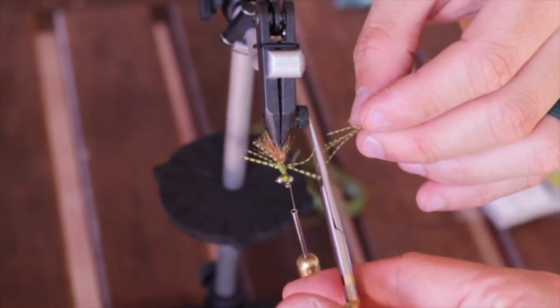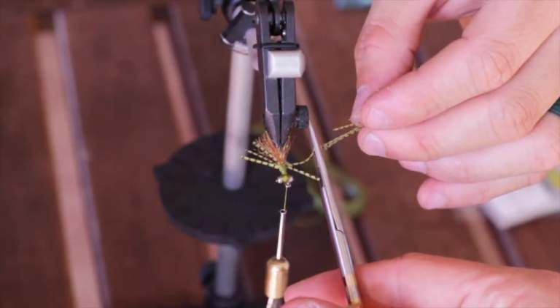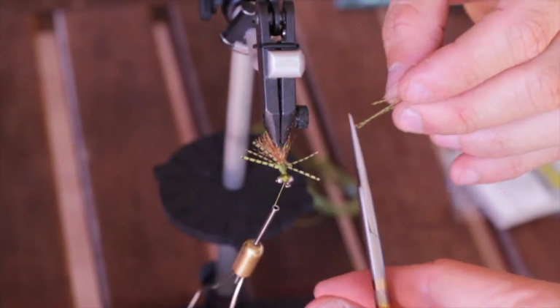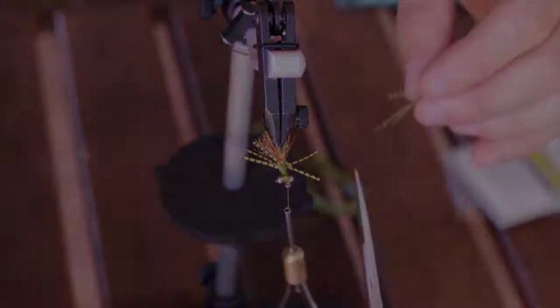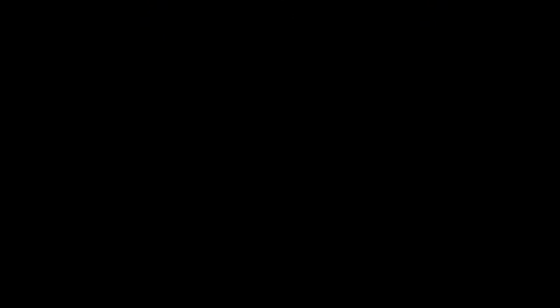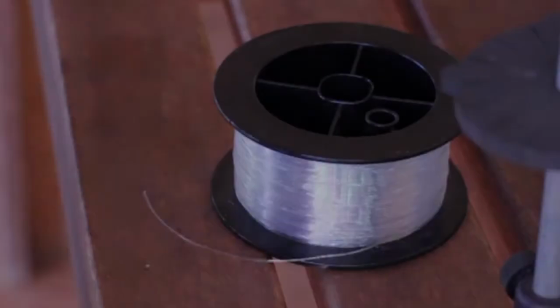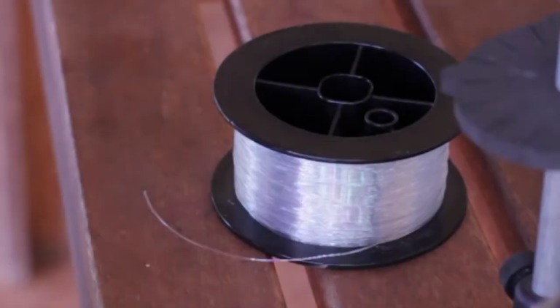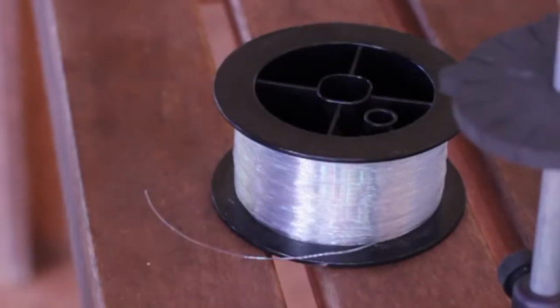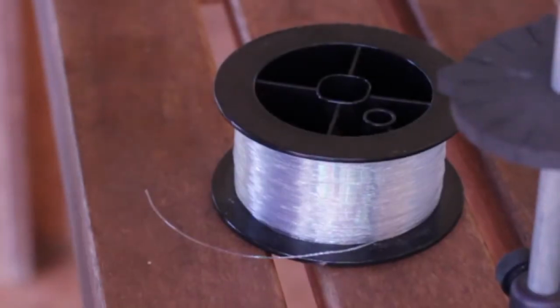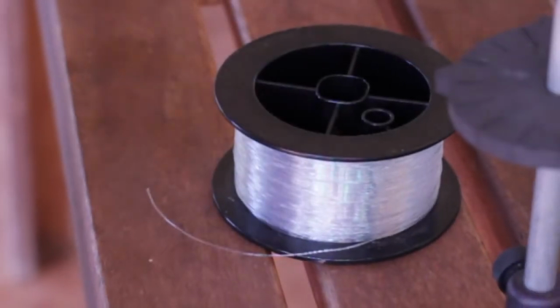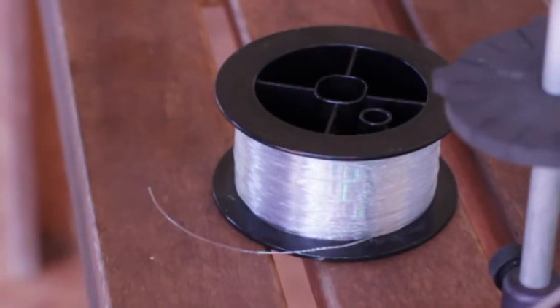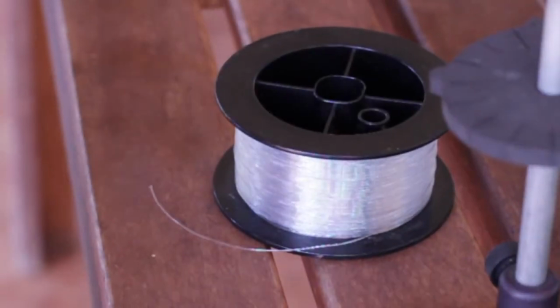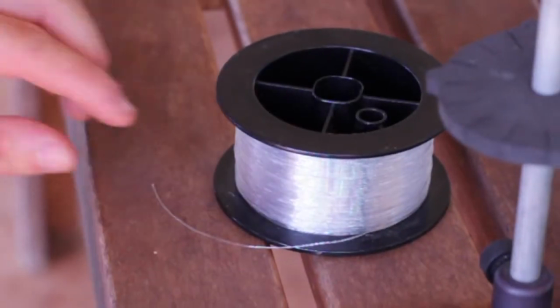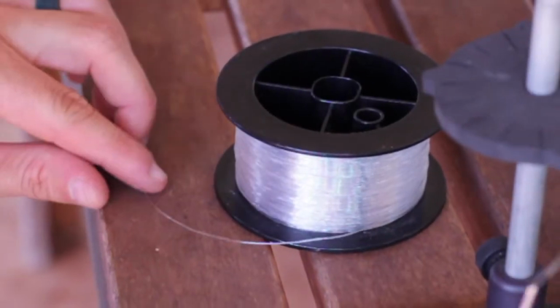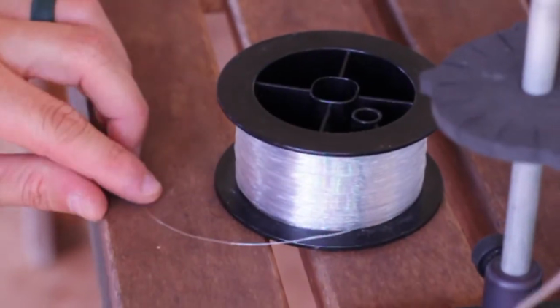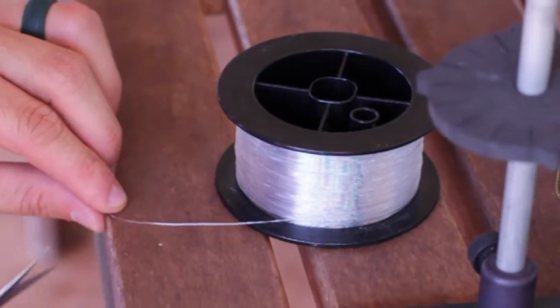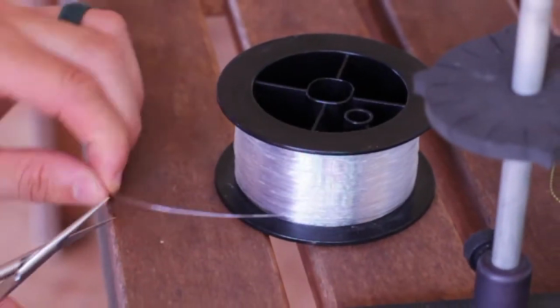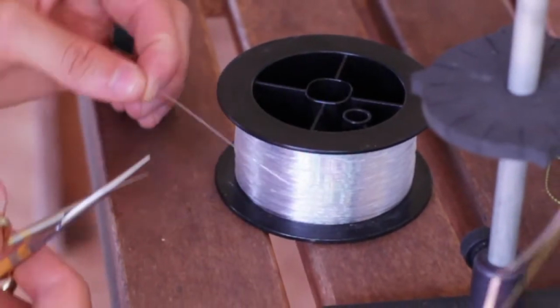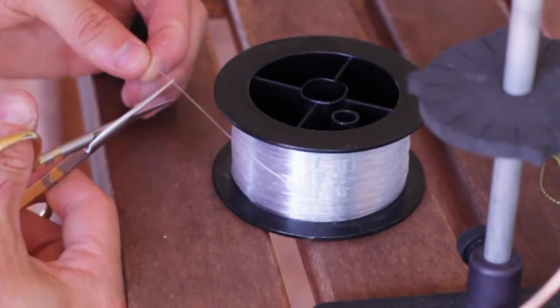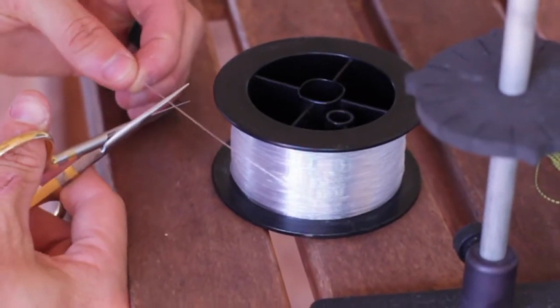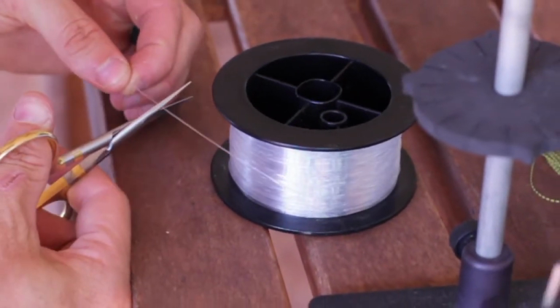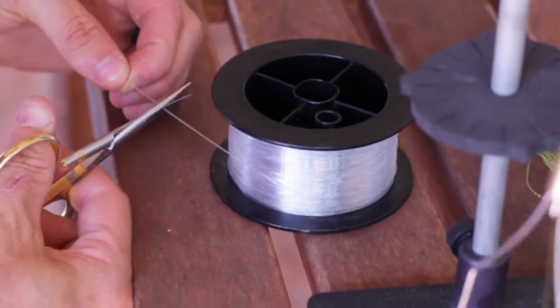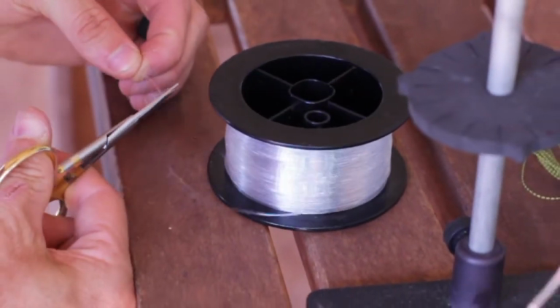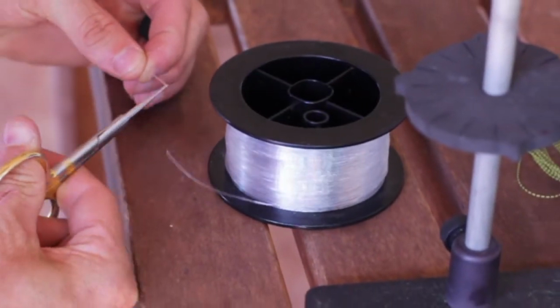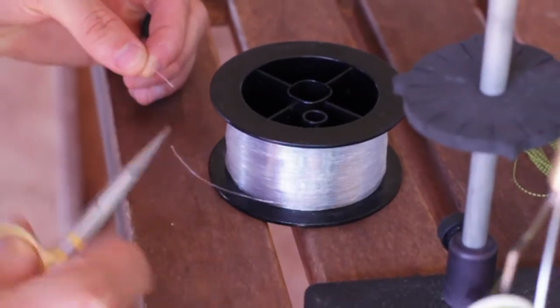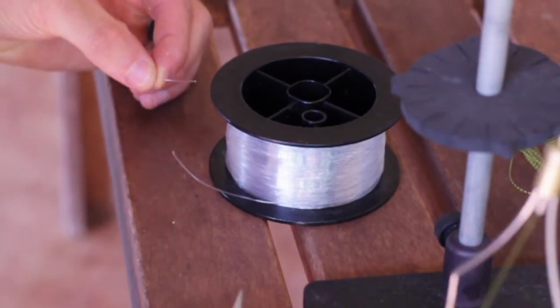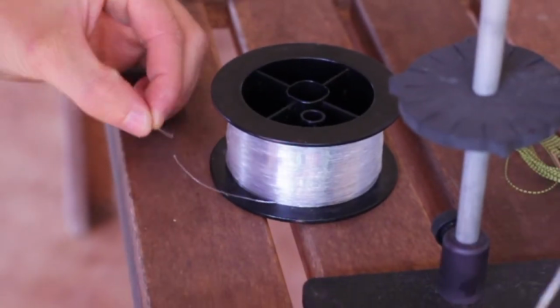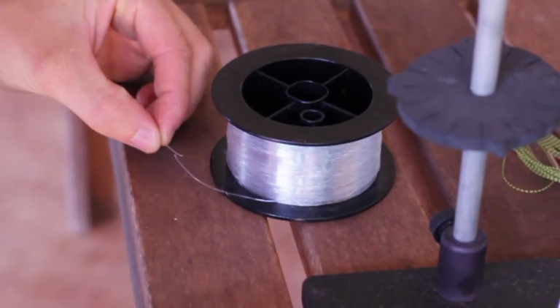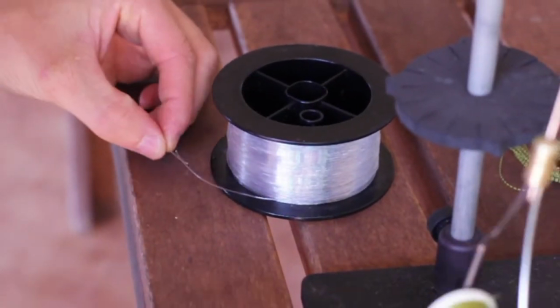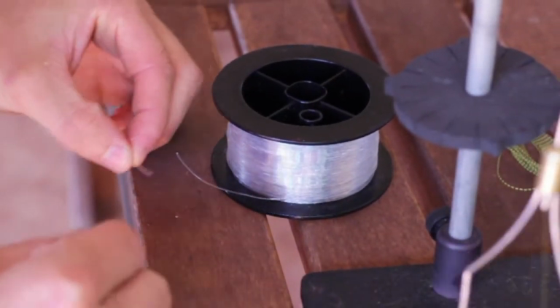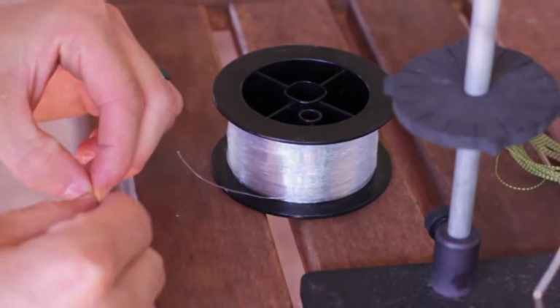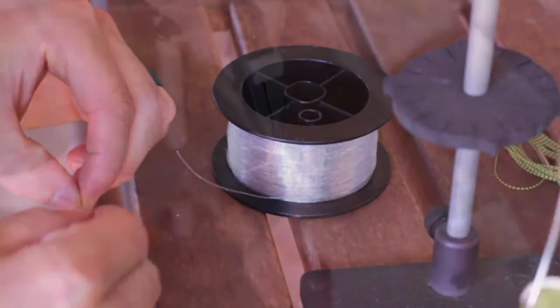Once those are secure, move your thread up in front of your bead chain eyes and we're going to go ahead and put in a weed guard.